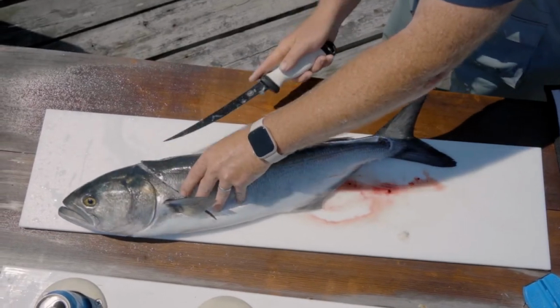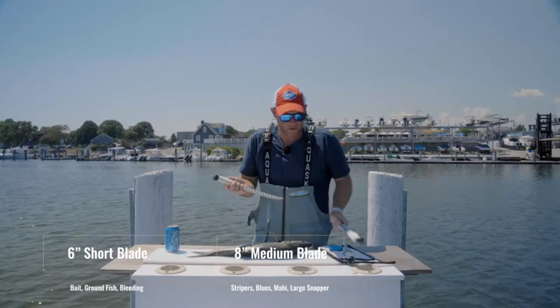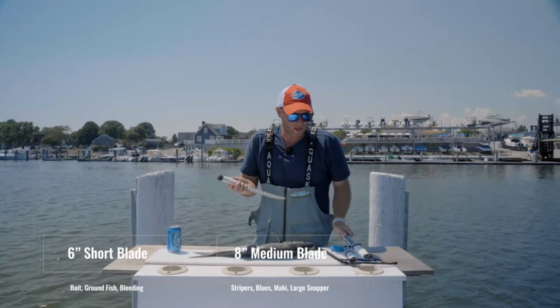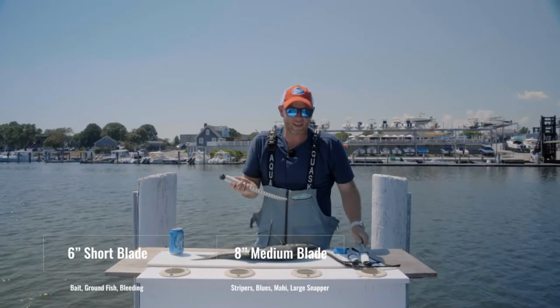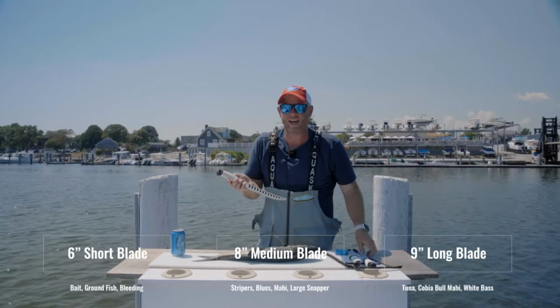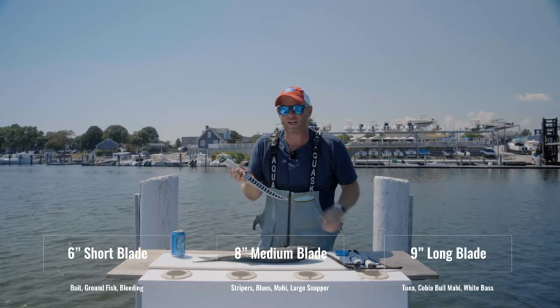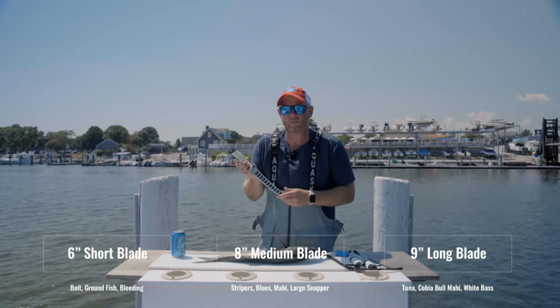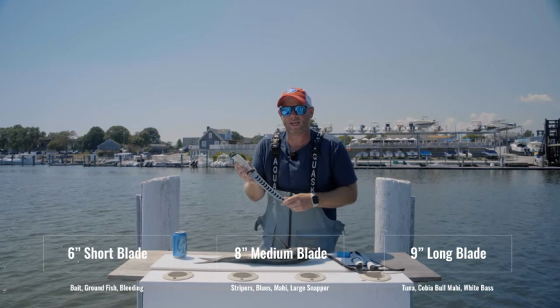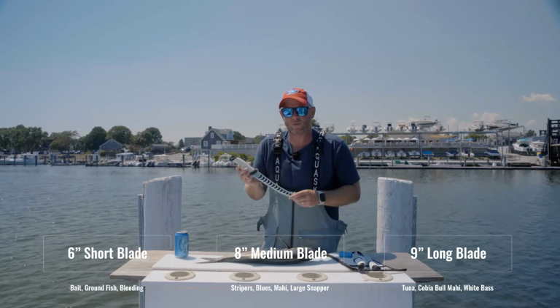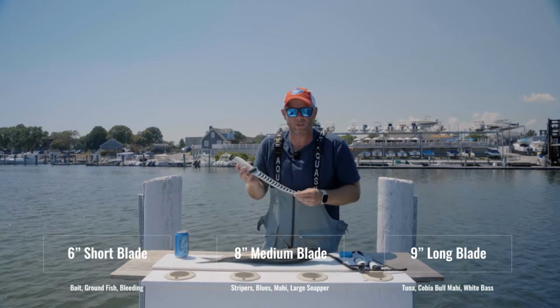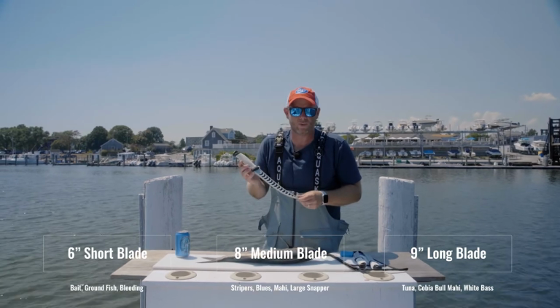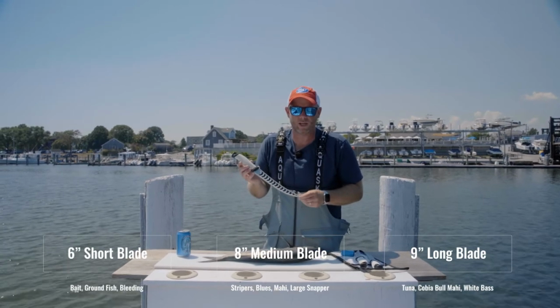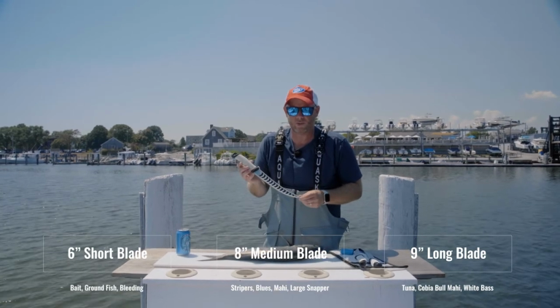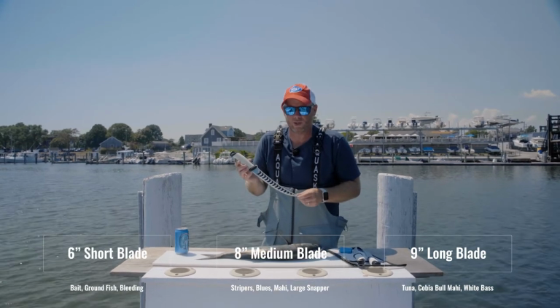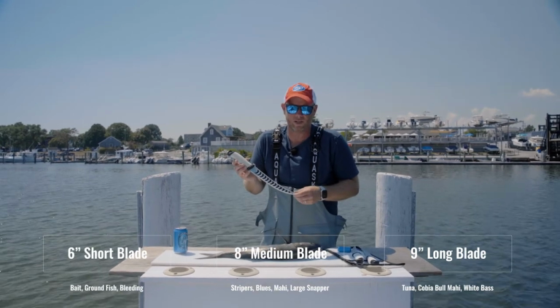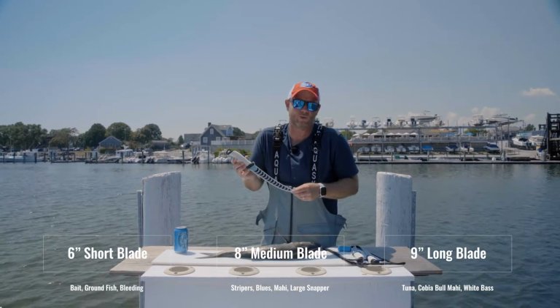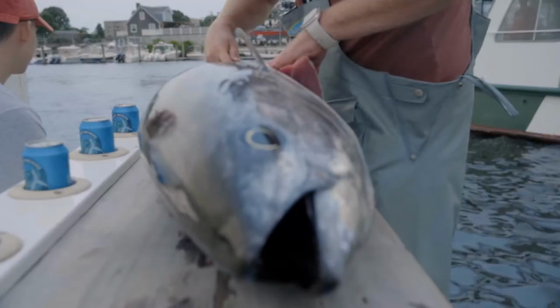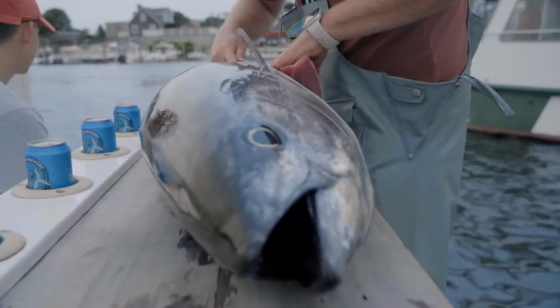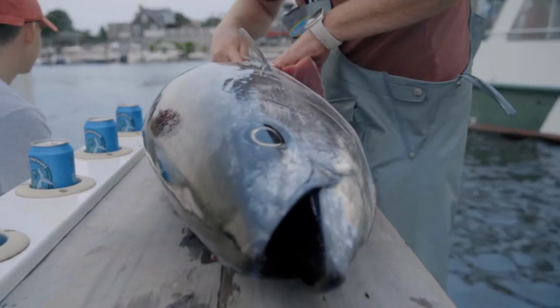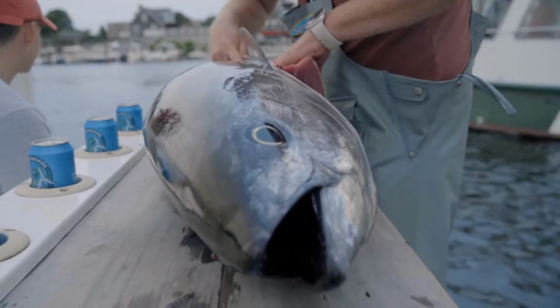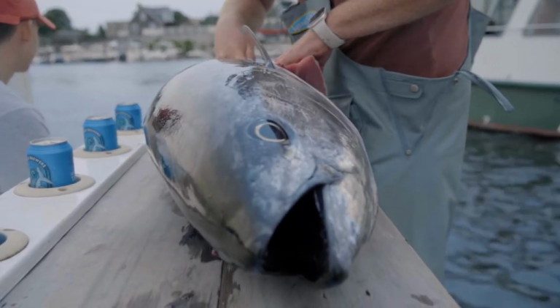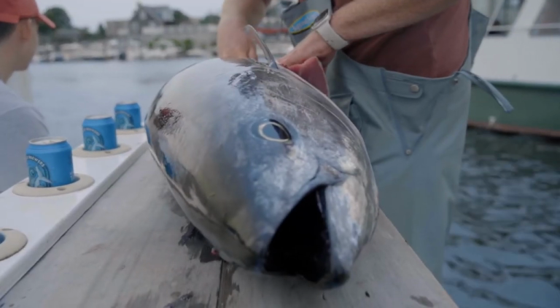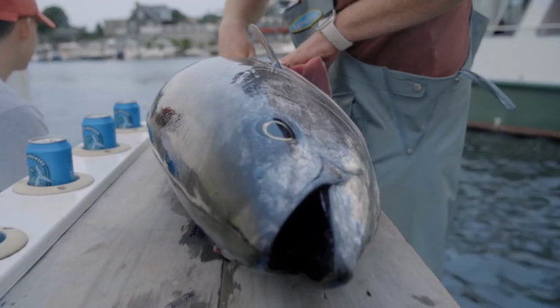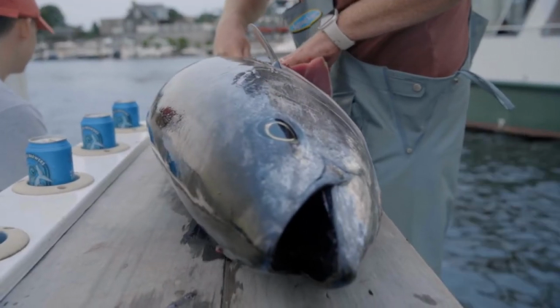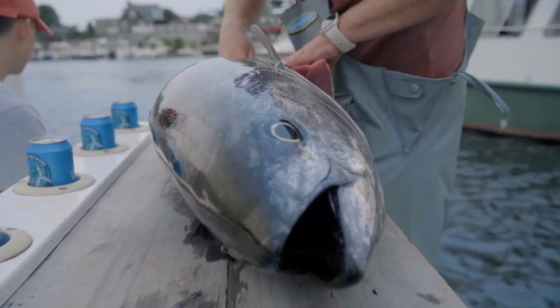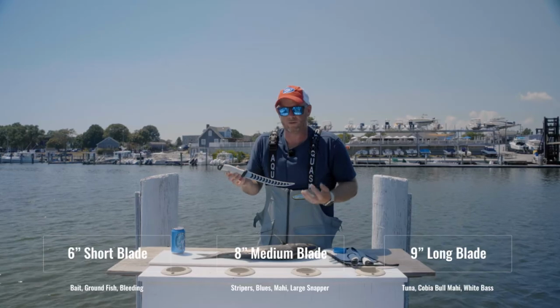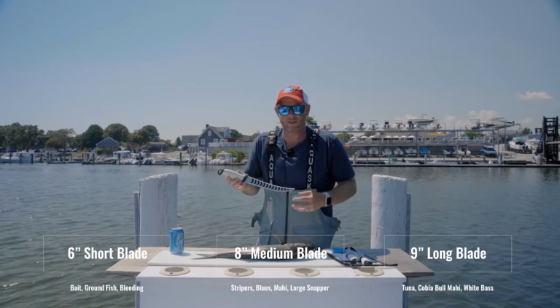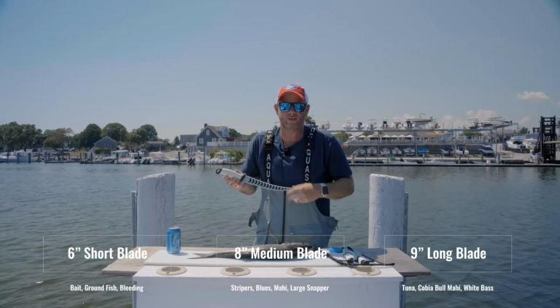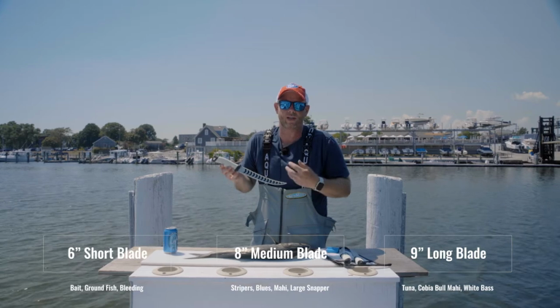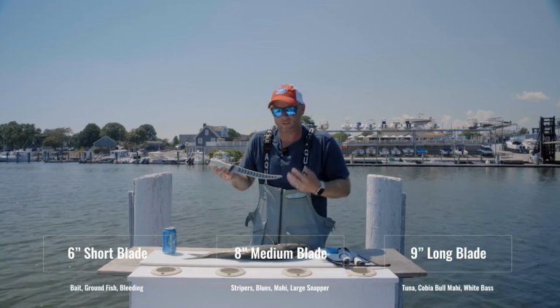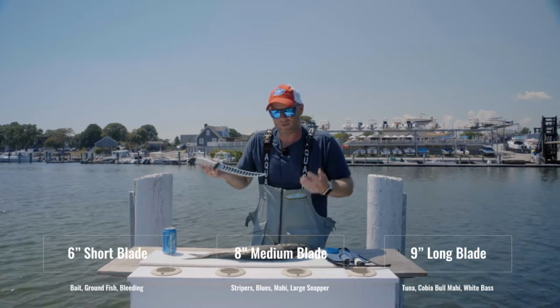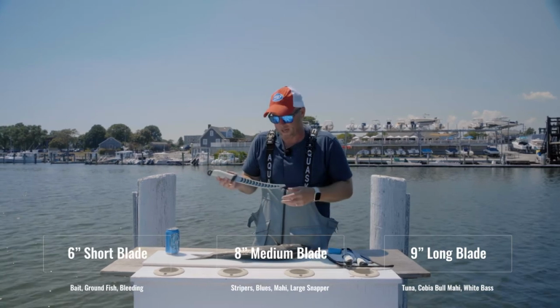Then we have the nine-inch blade, which is the one I use on school-sized tuna such as bluefins or yellowfins that we get.